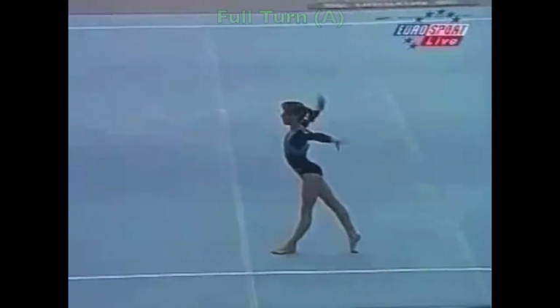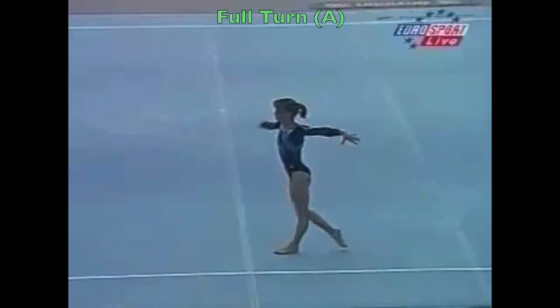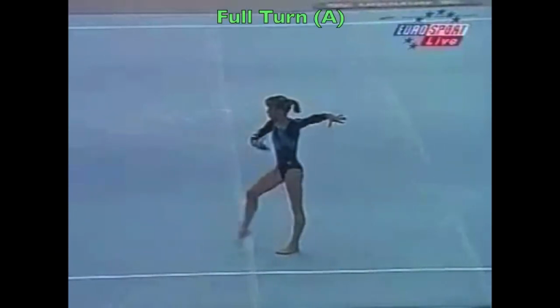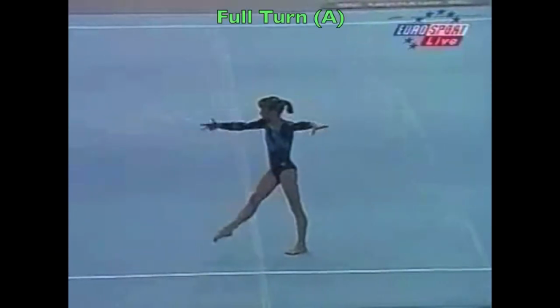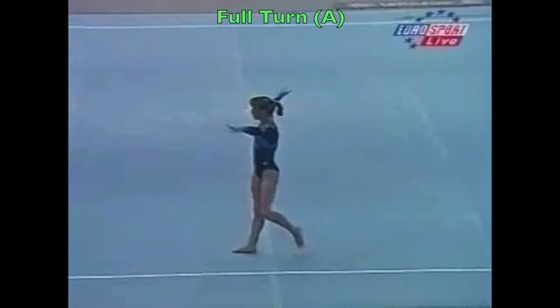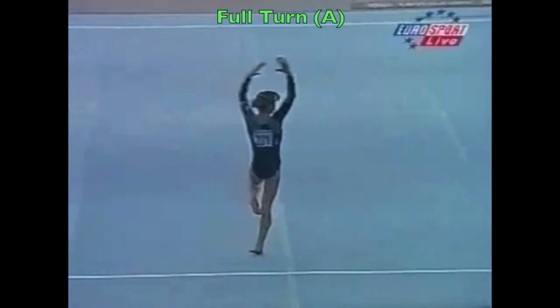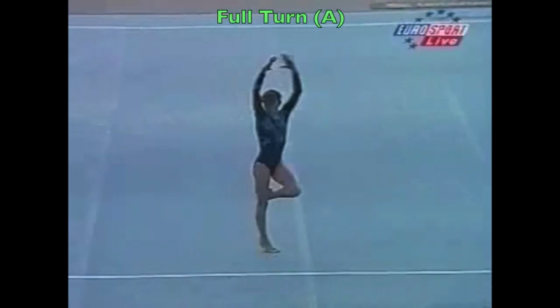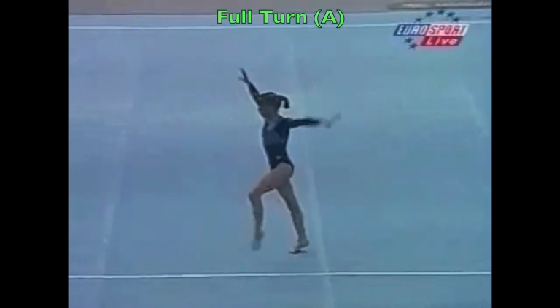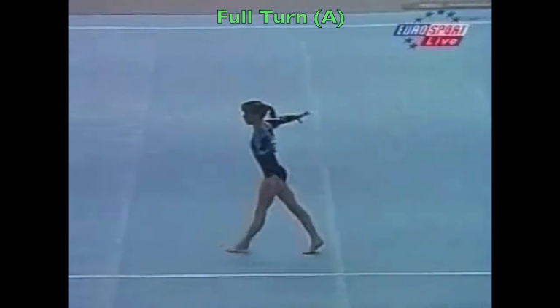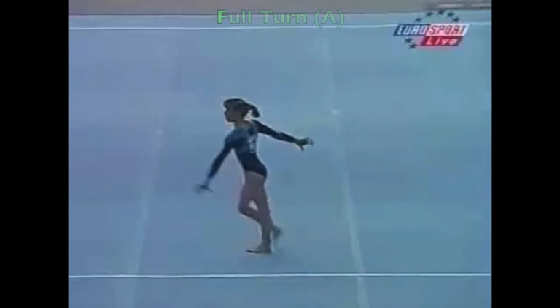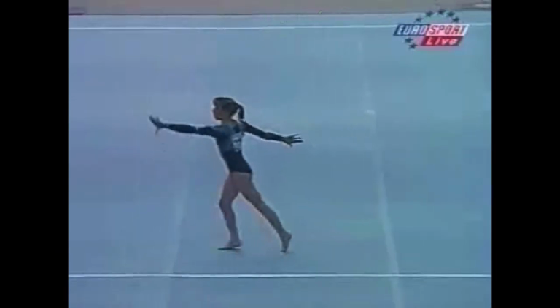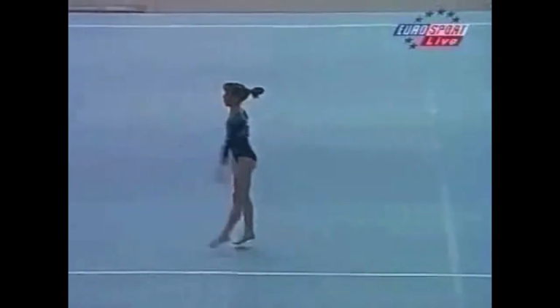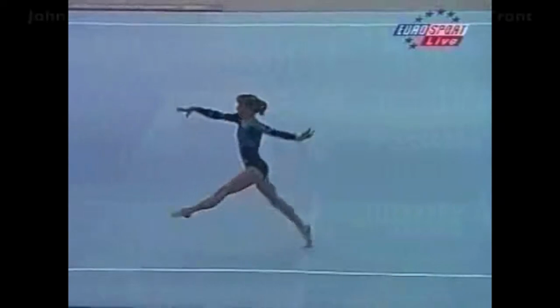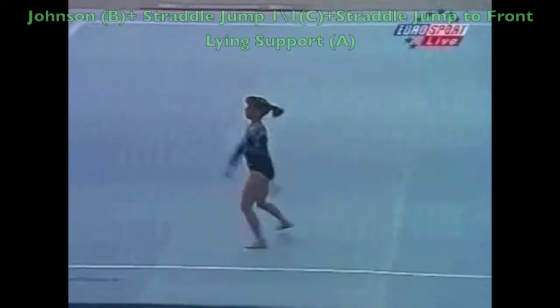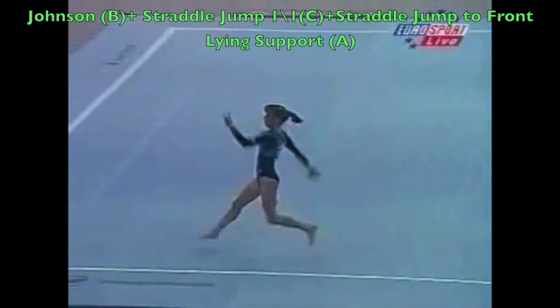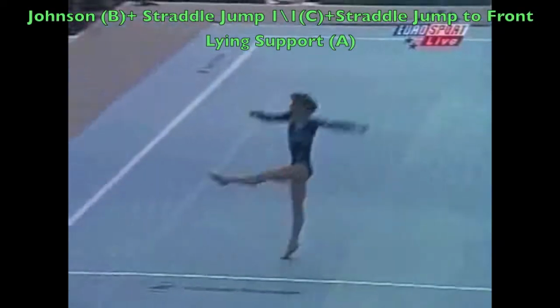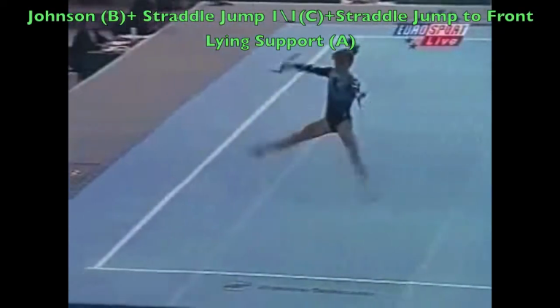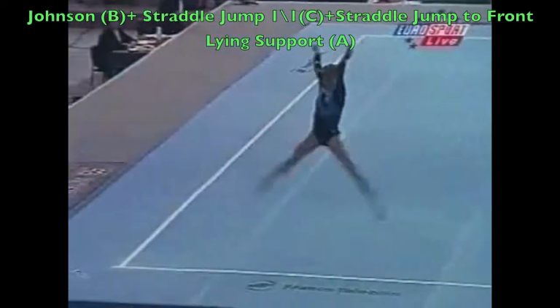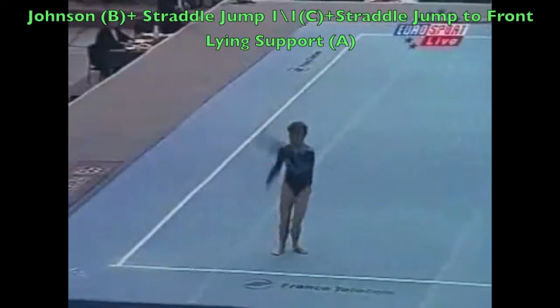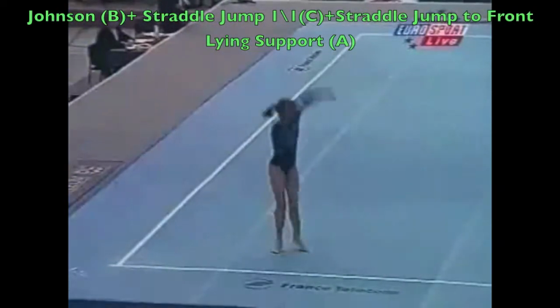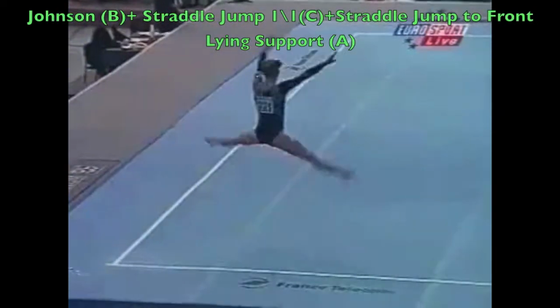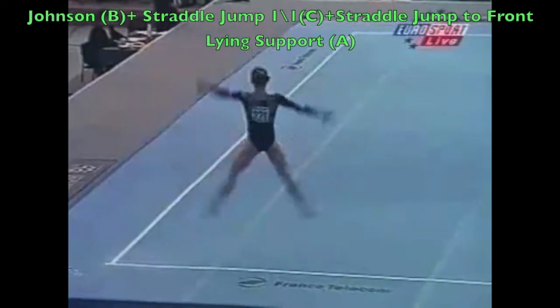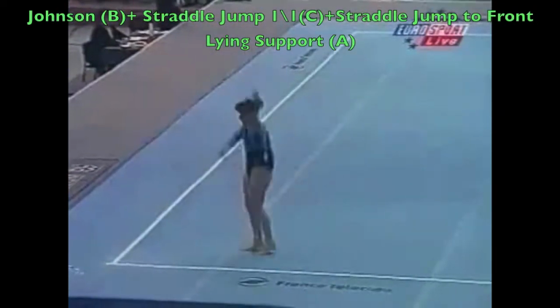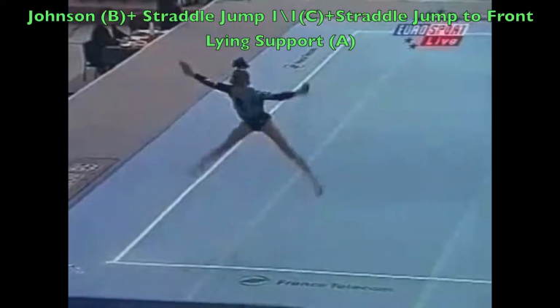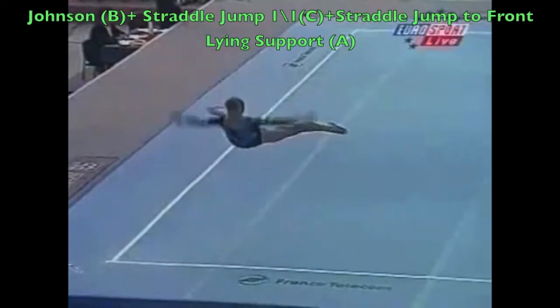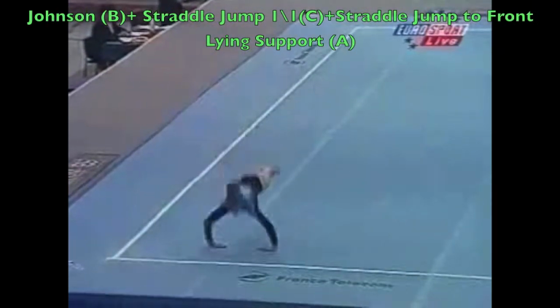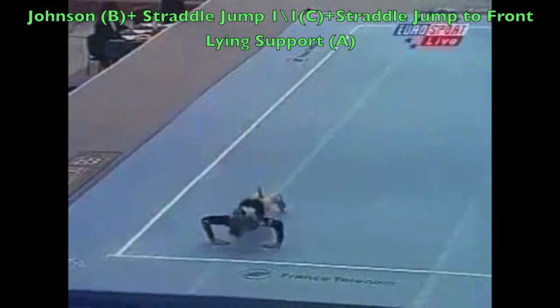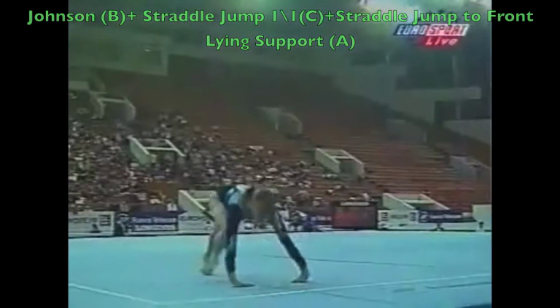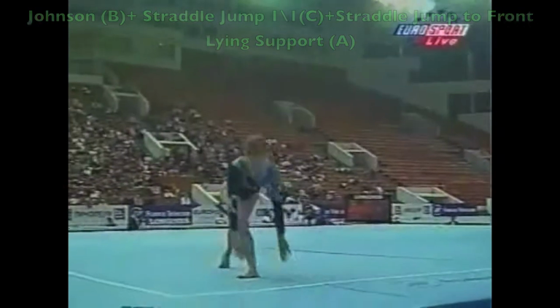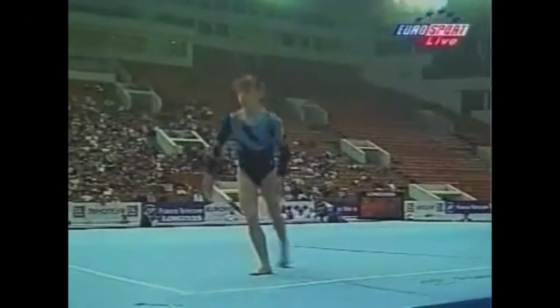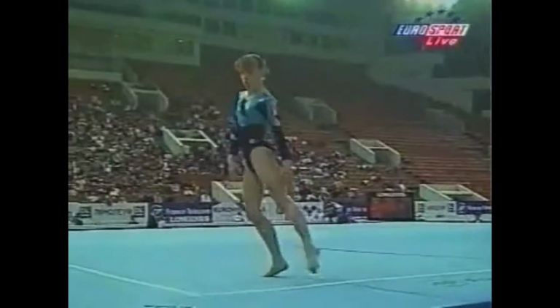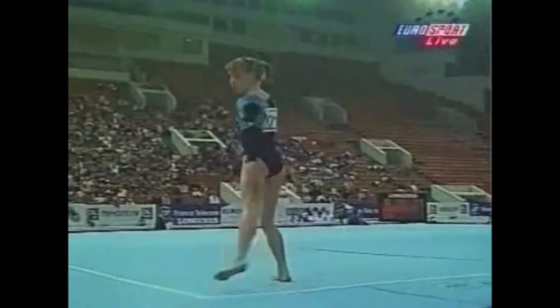This is a good apparatus for her. She was fourth, just missed the medals in the '96 Junior Euros, so I wonder.